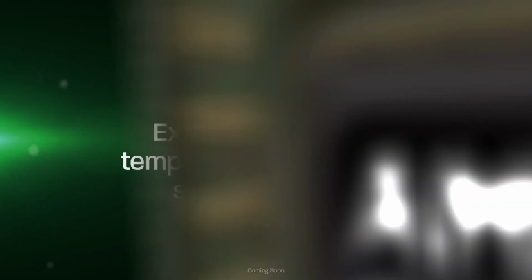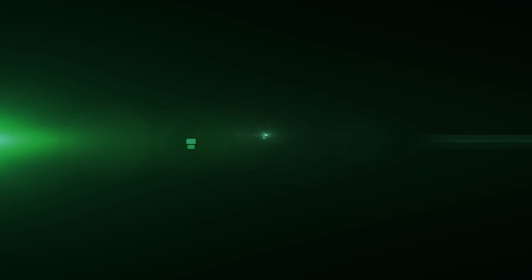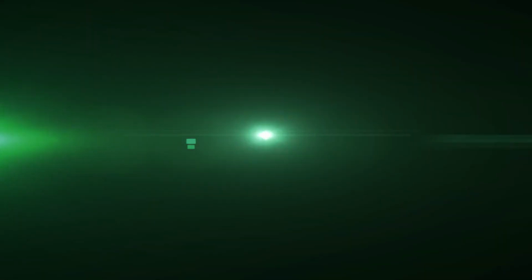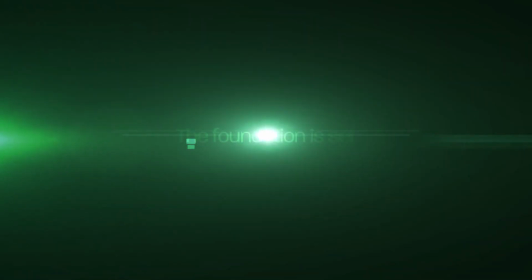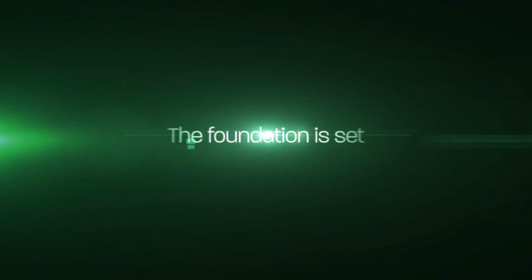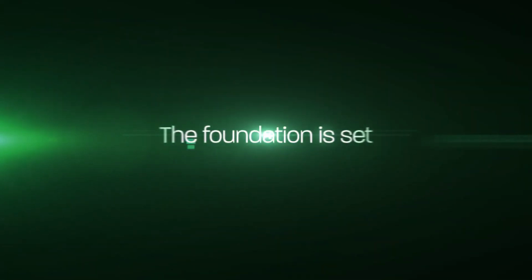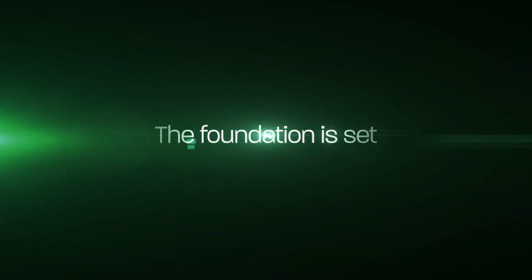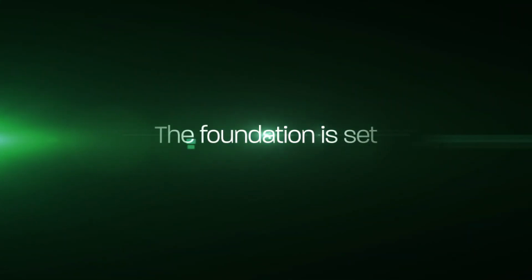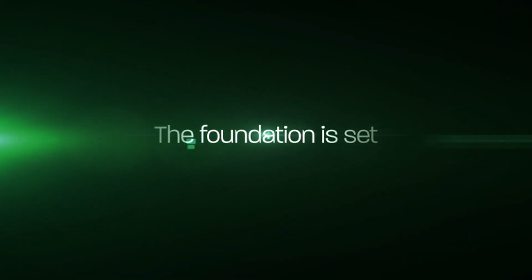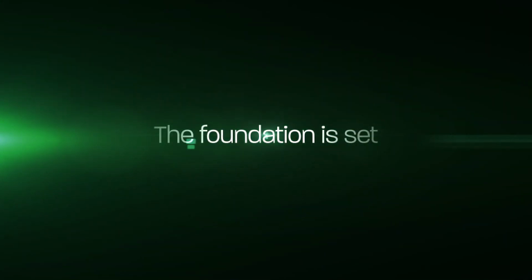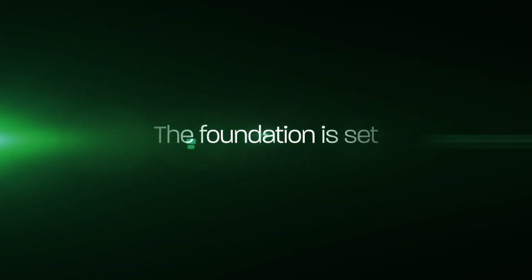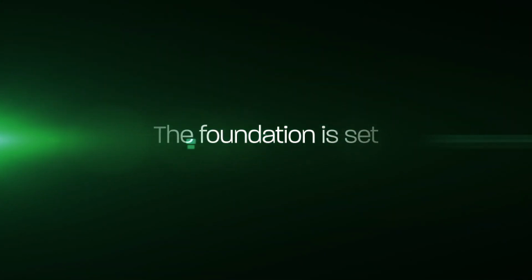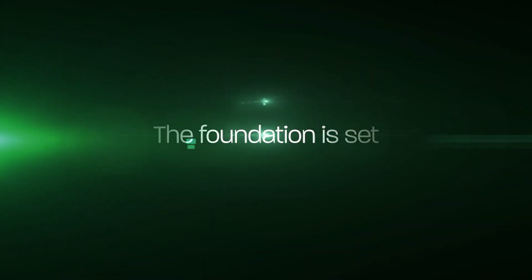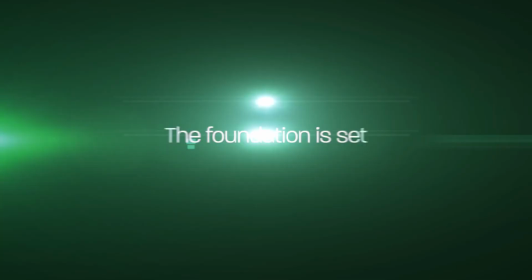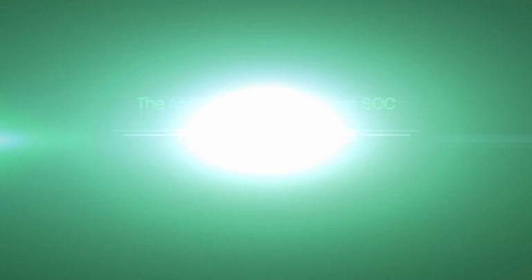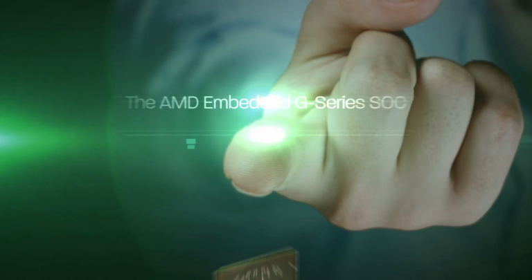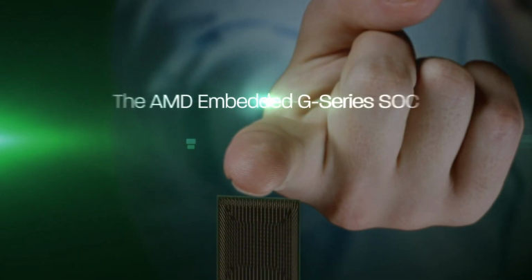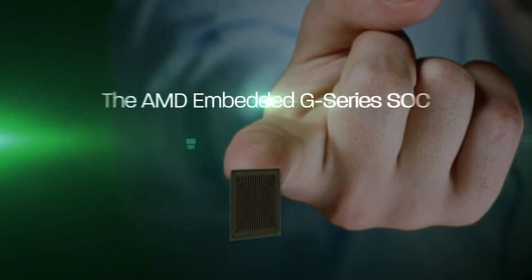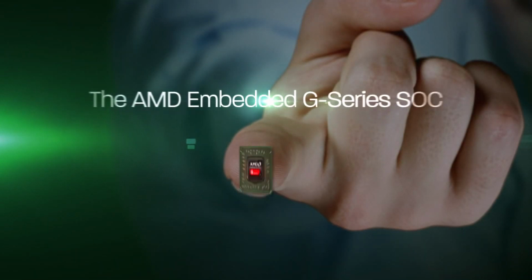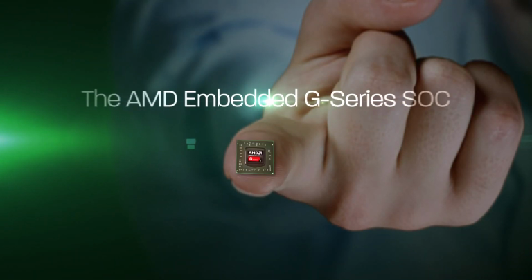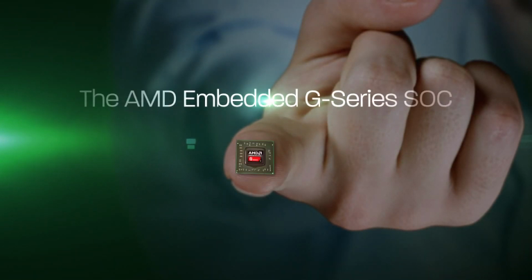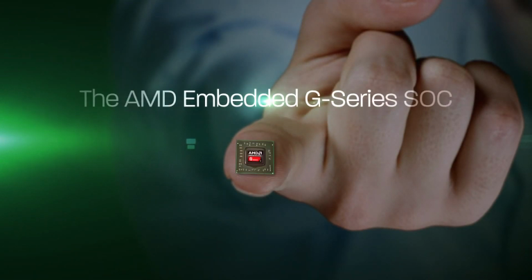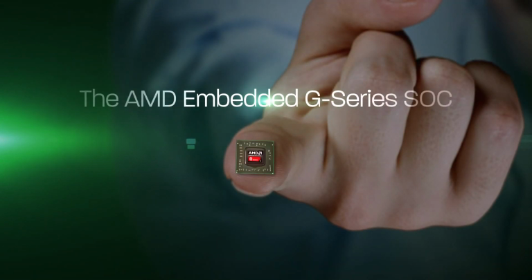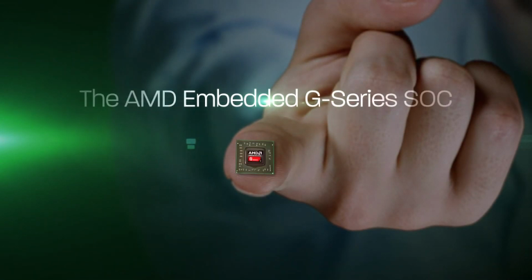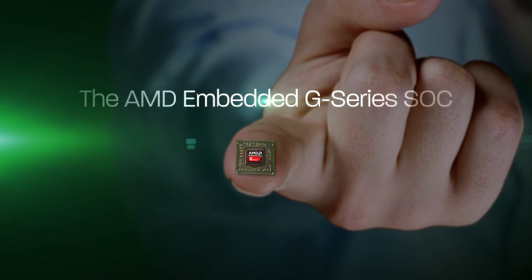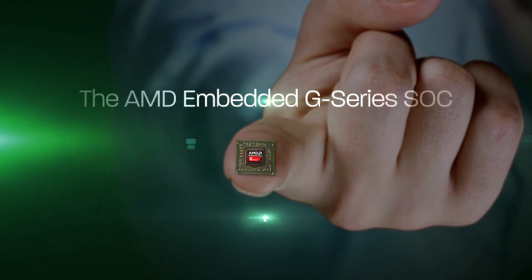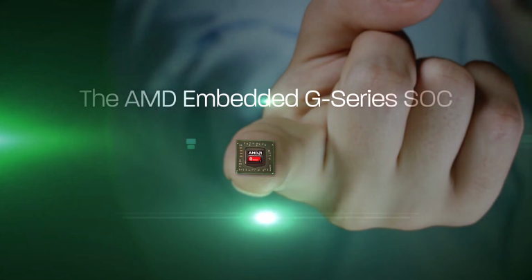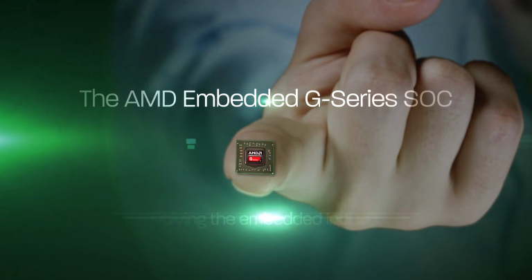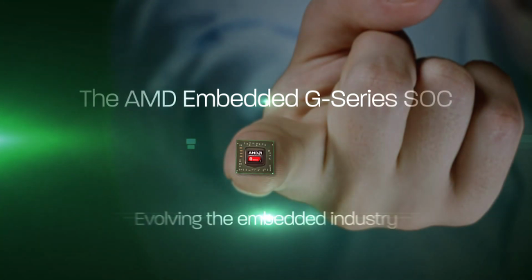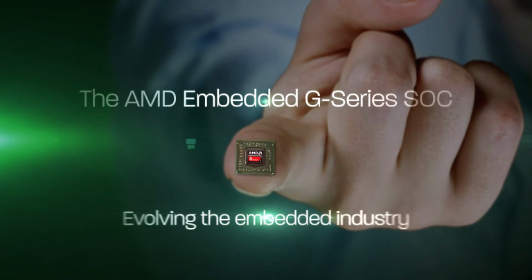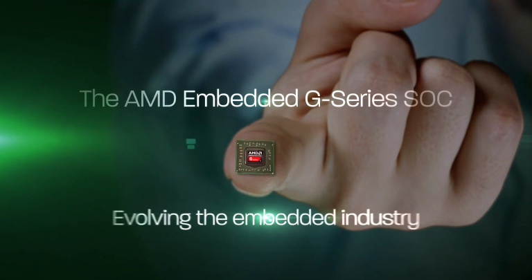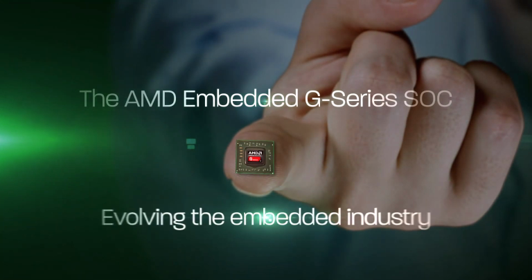The foundation is set. The AMD embedded G-Series SOC — evolving the embedded industry.